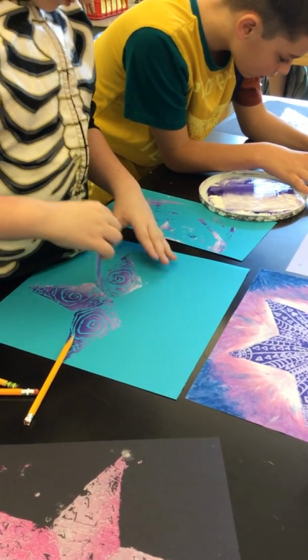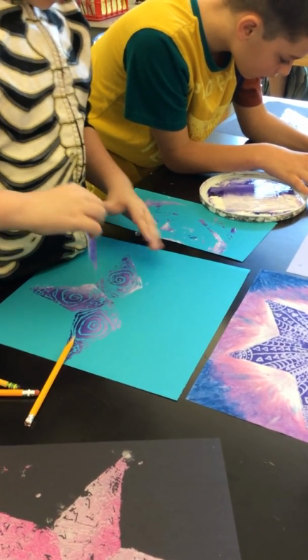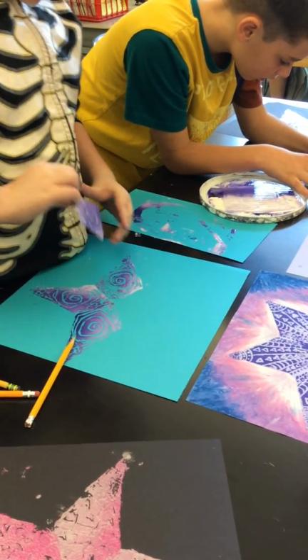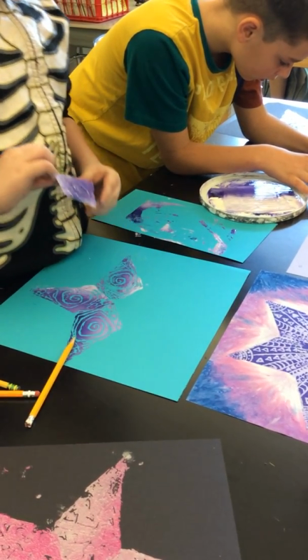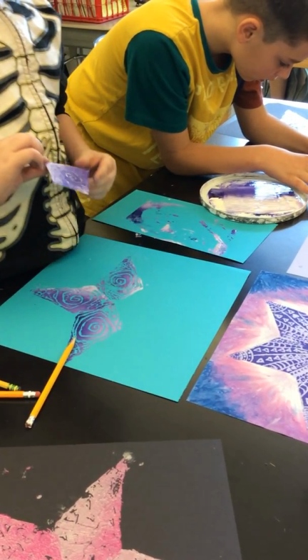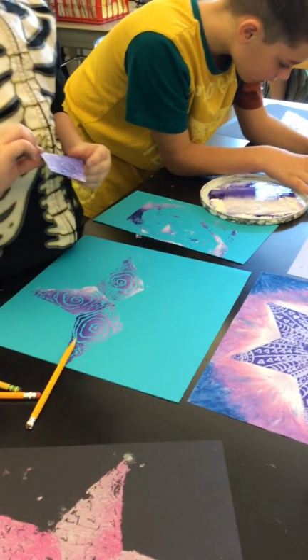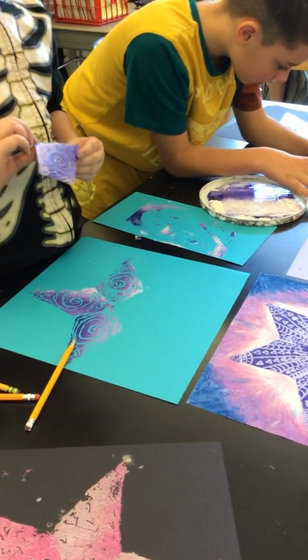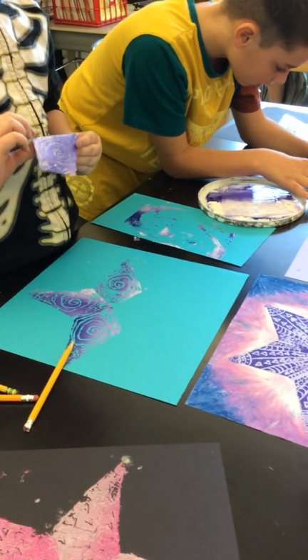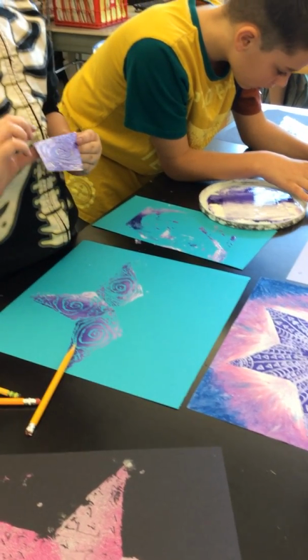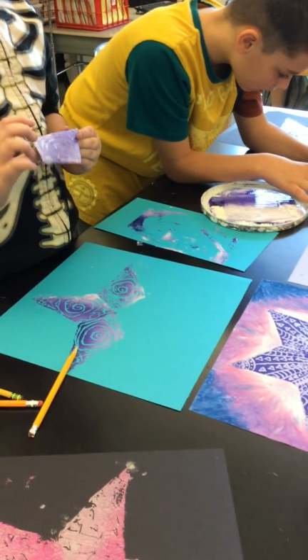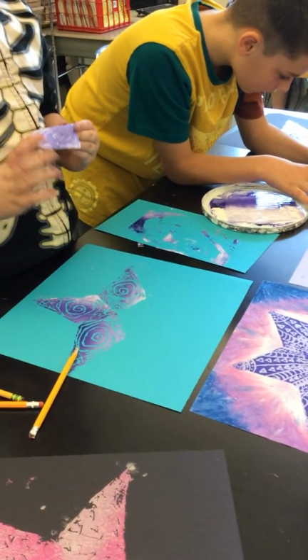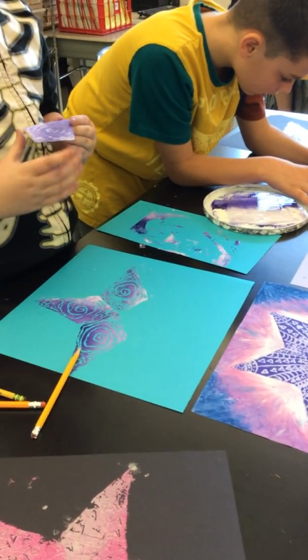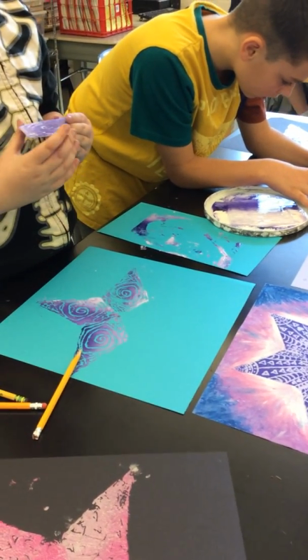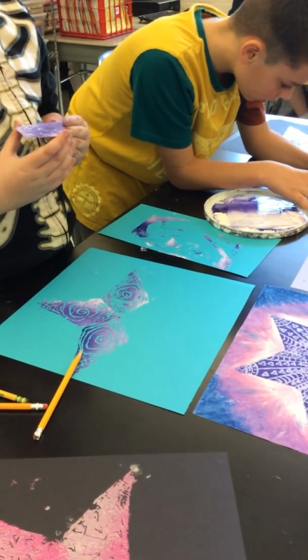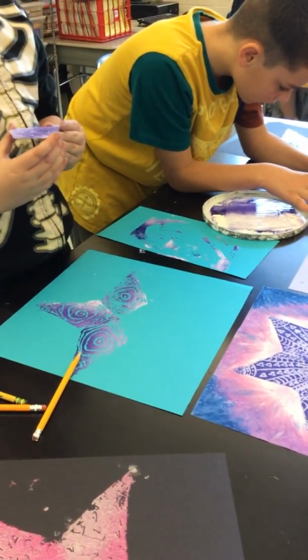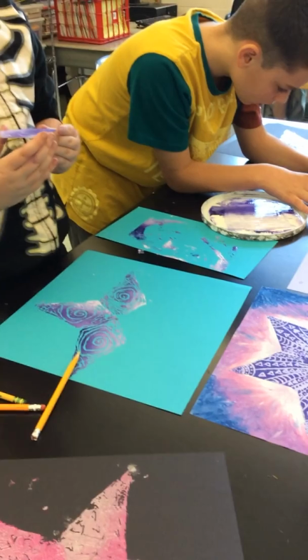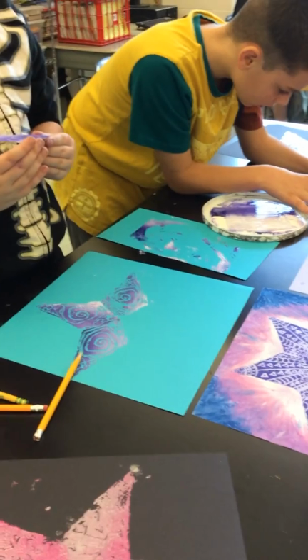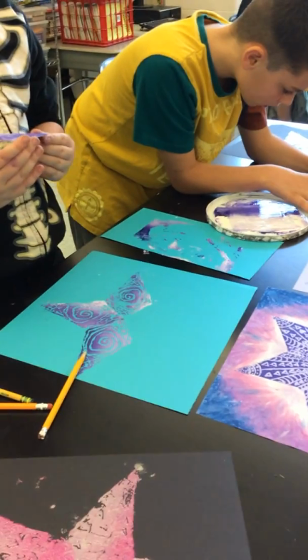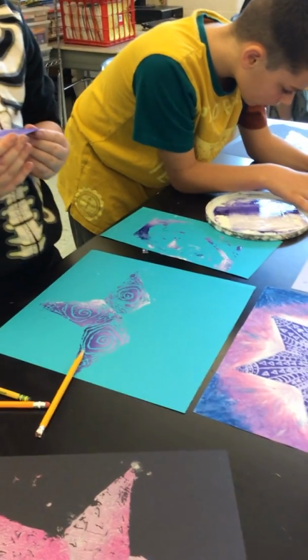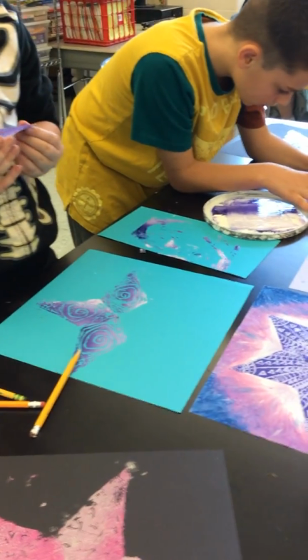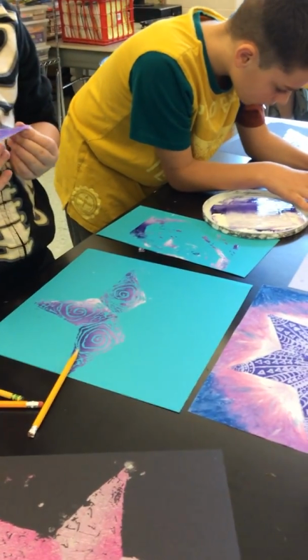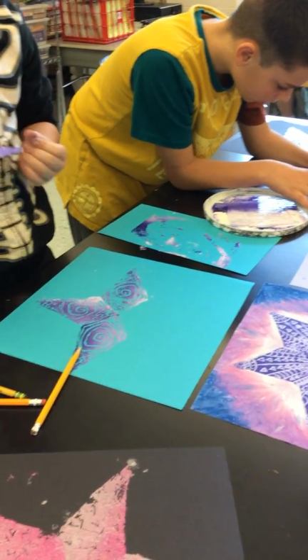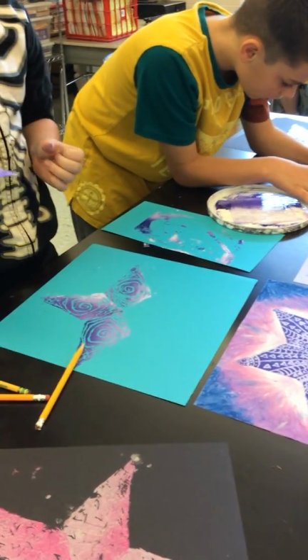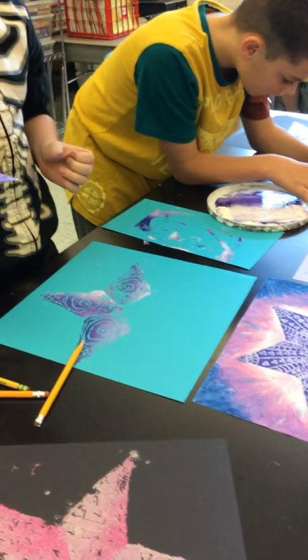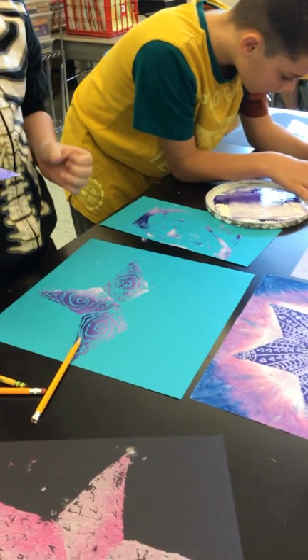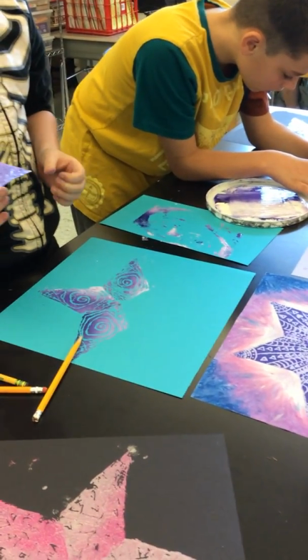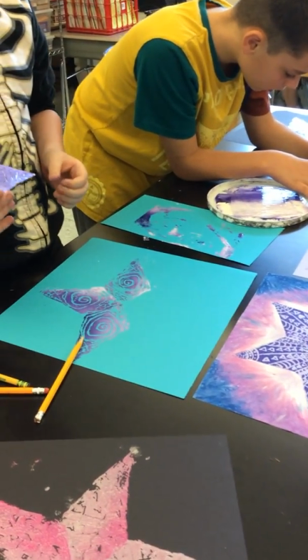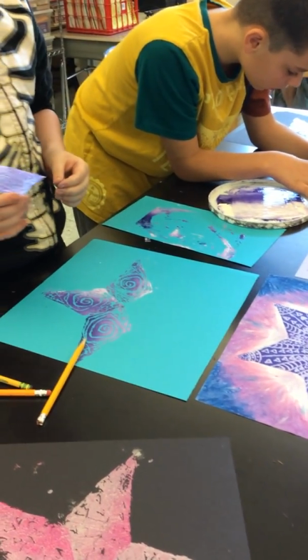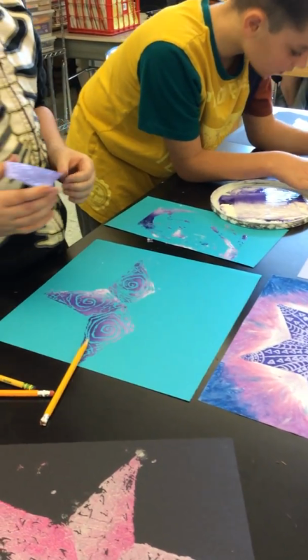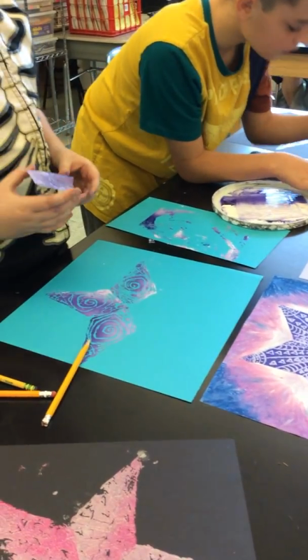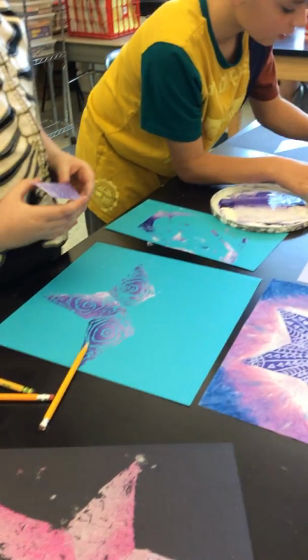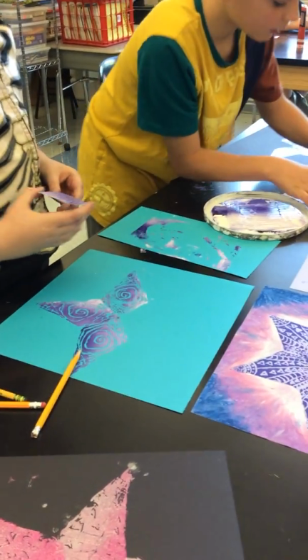Awesome! Alright, Damien, will you show us how you put that ink on? Will you ink it up for us?